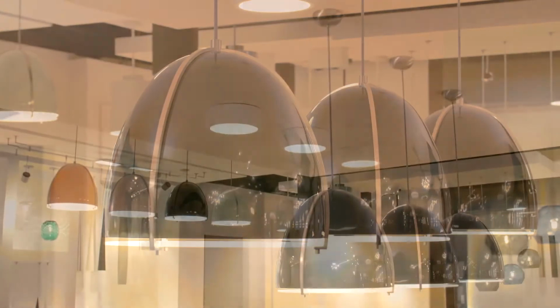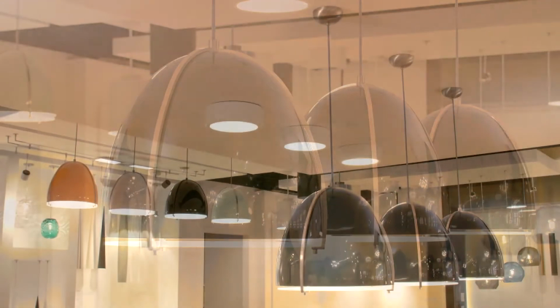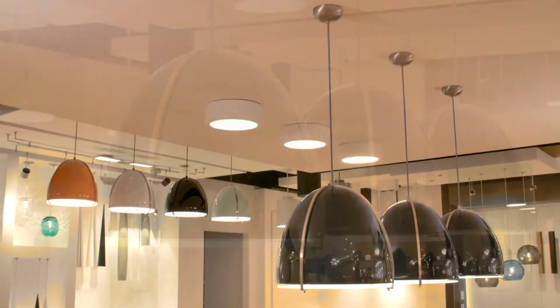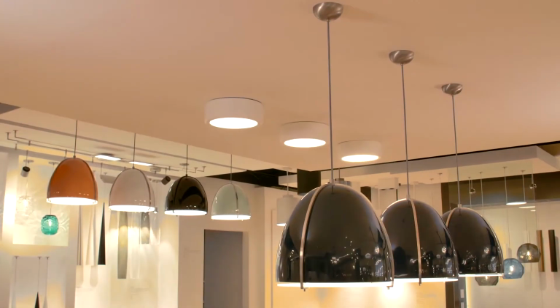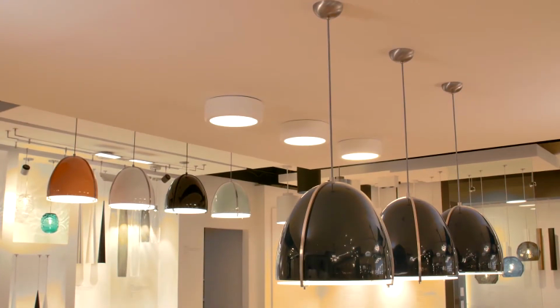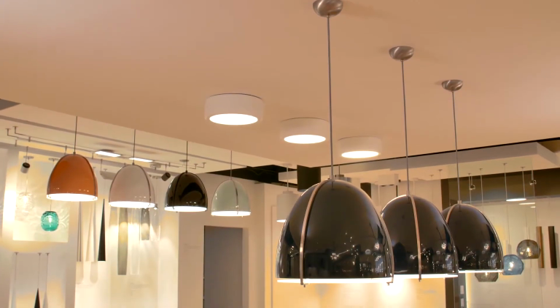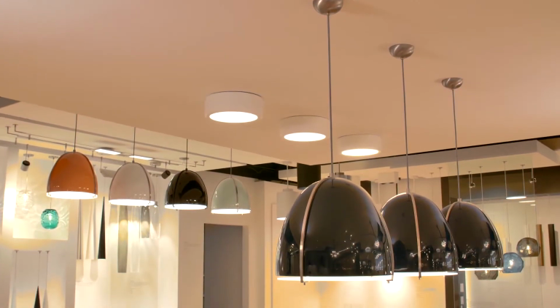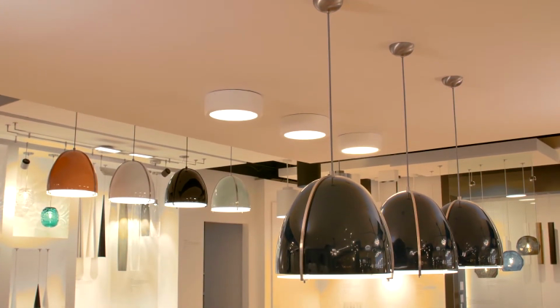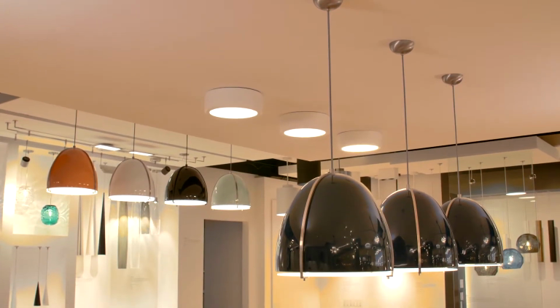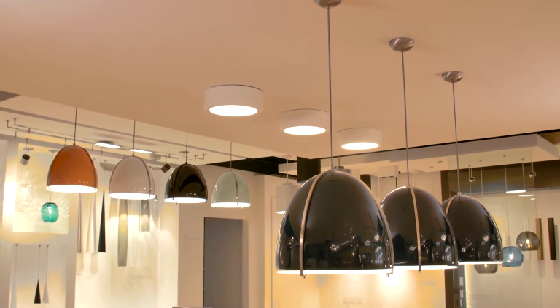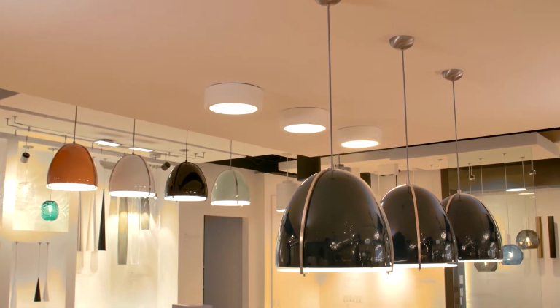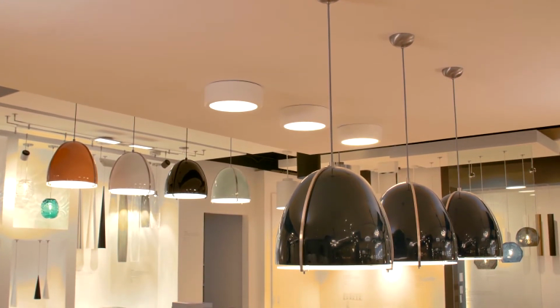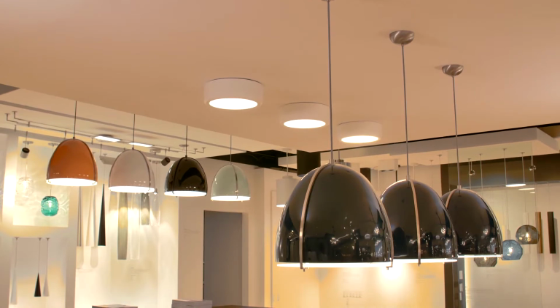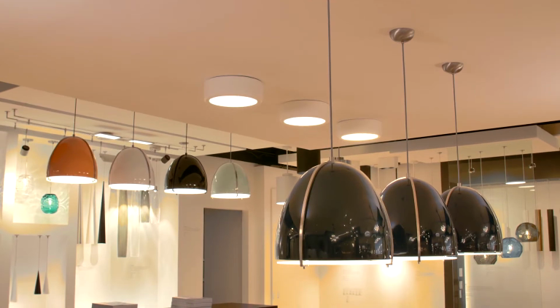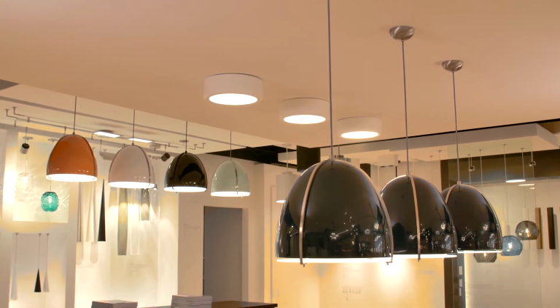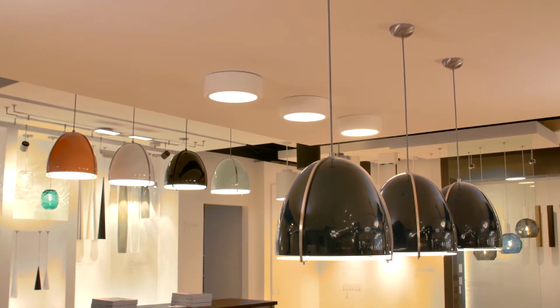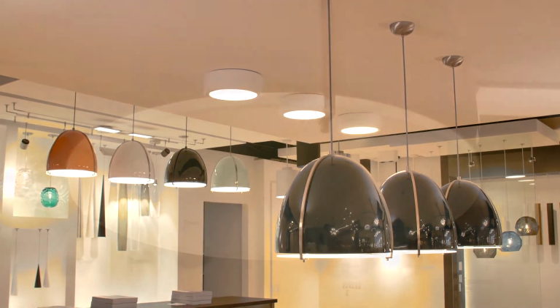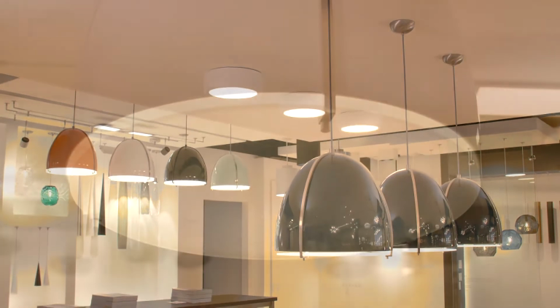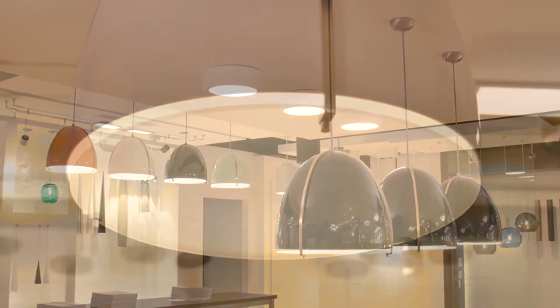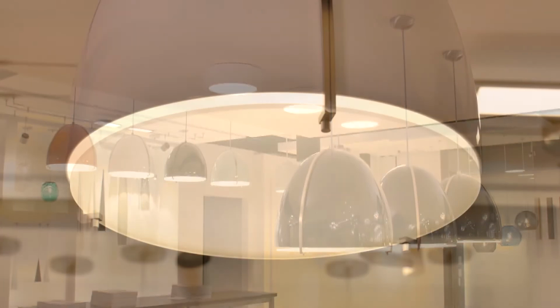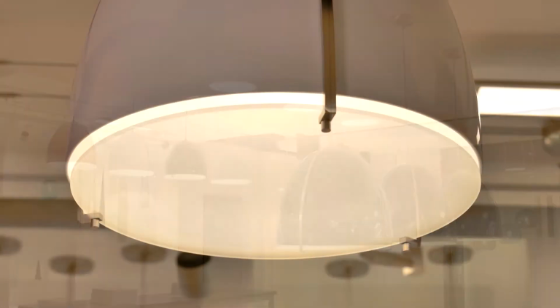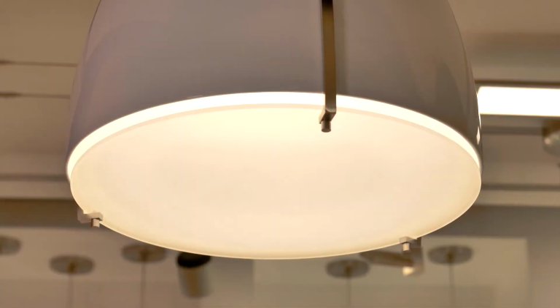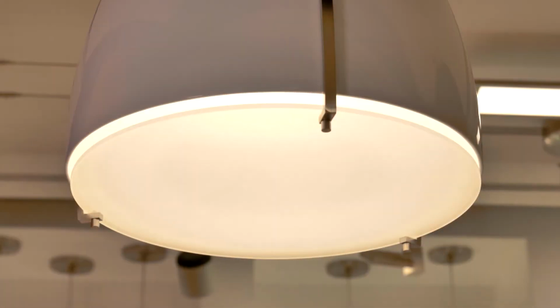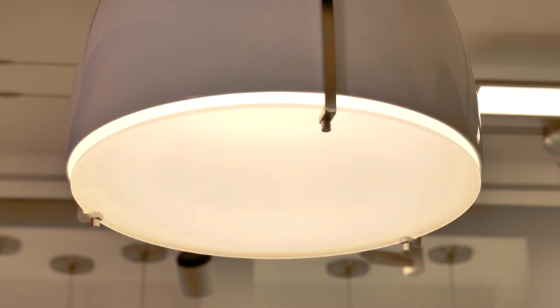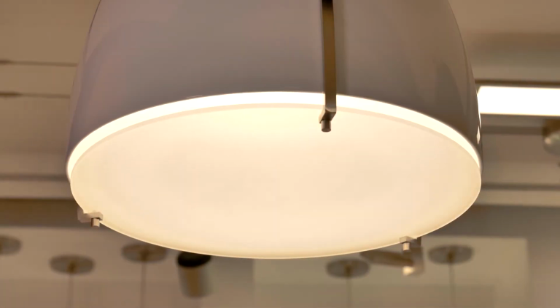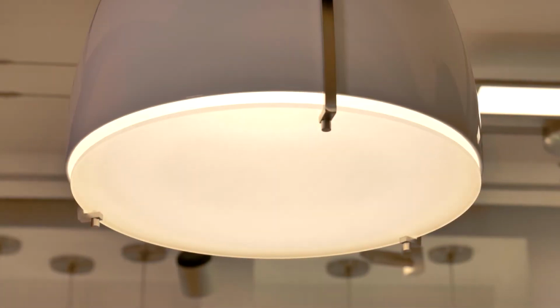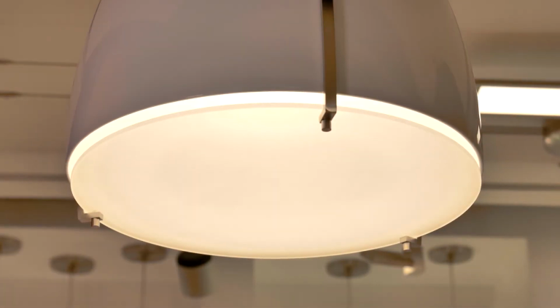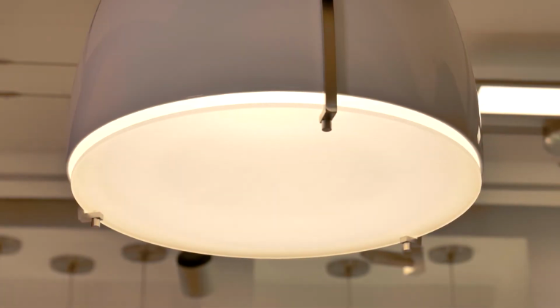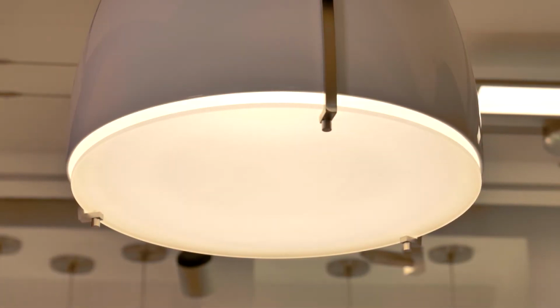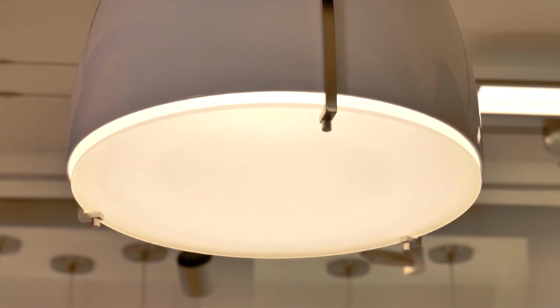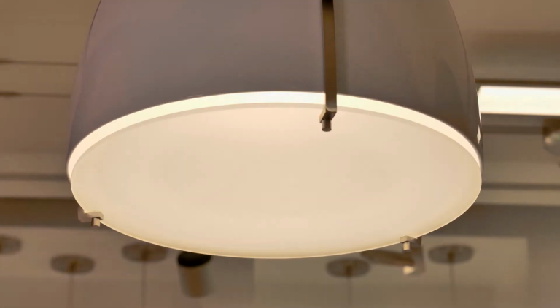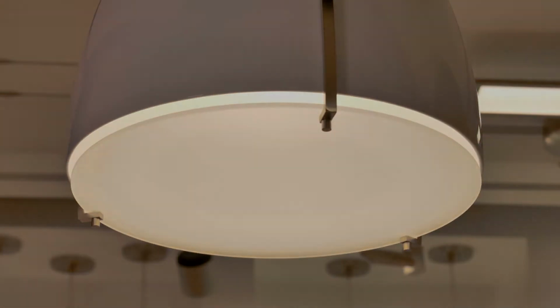The fixture is encased within a die-cast aluminum exostructure, which supports the lower diffuser of frosted plate glass.